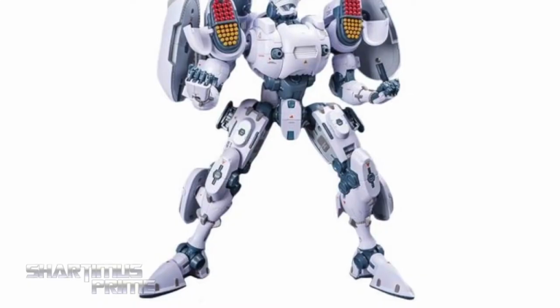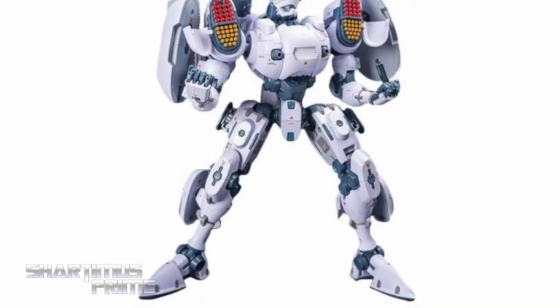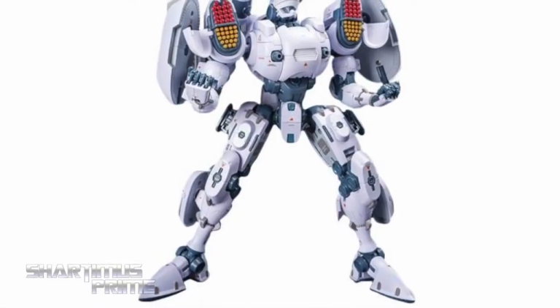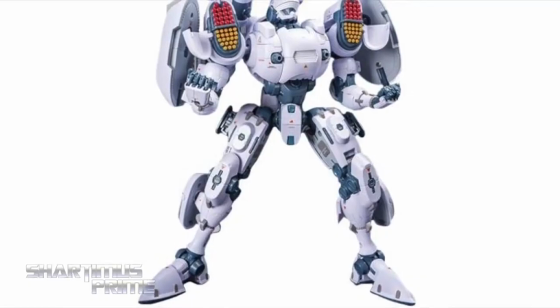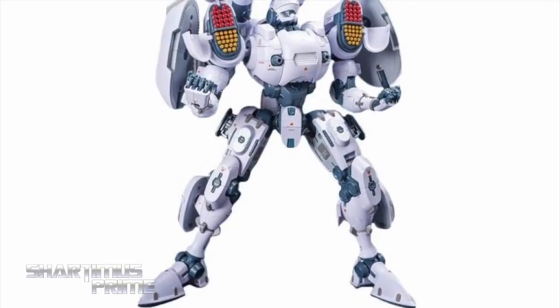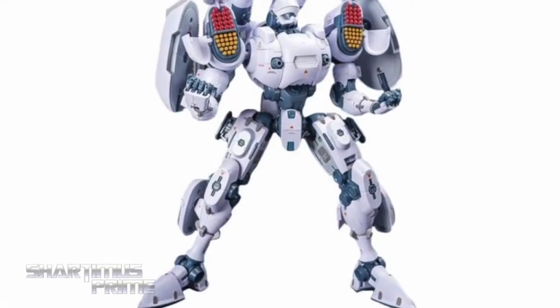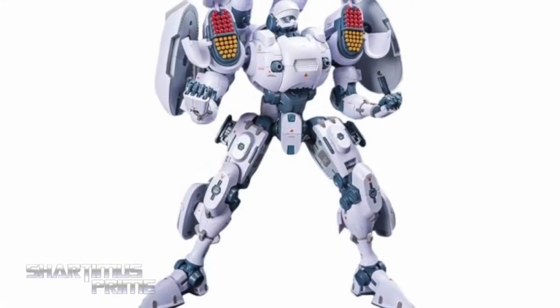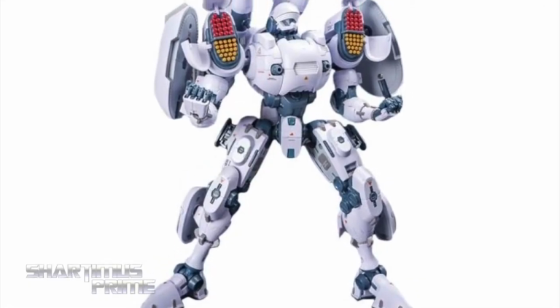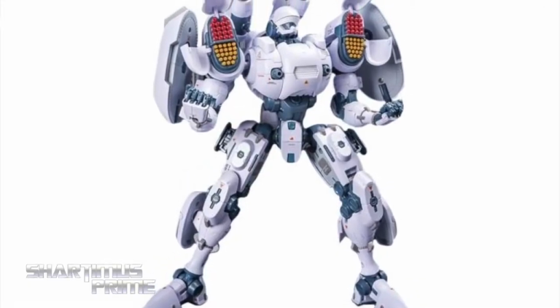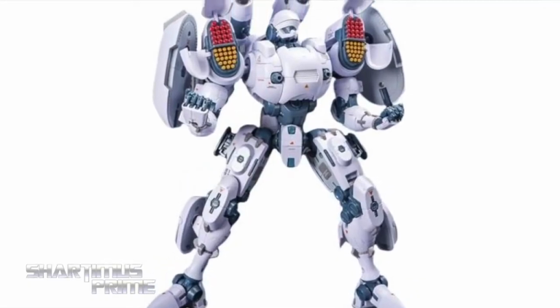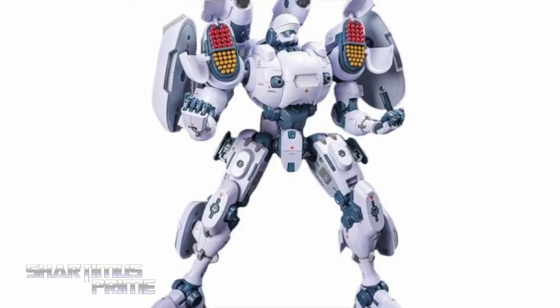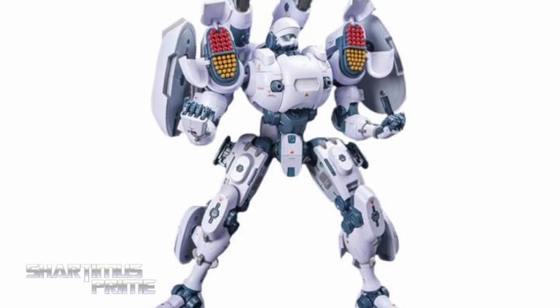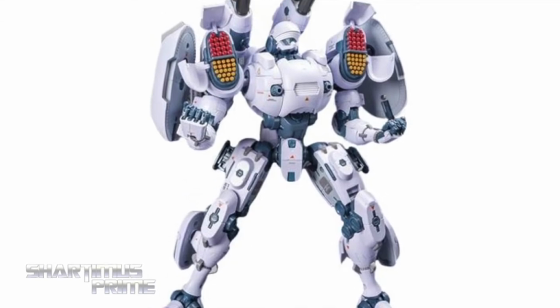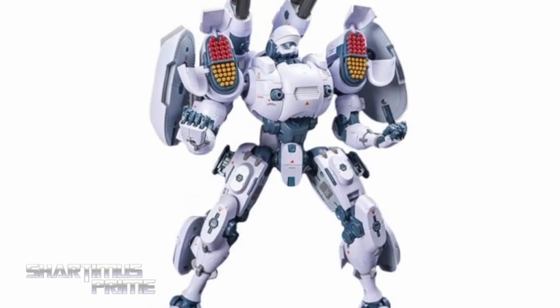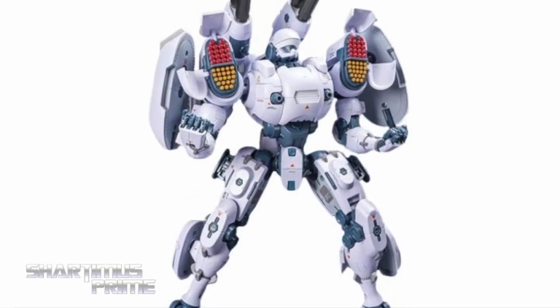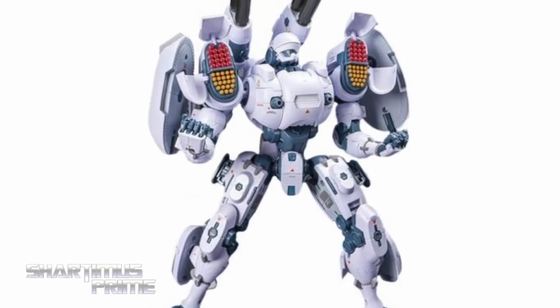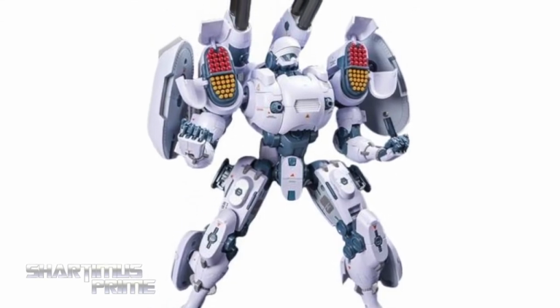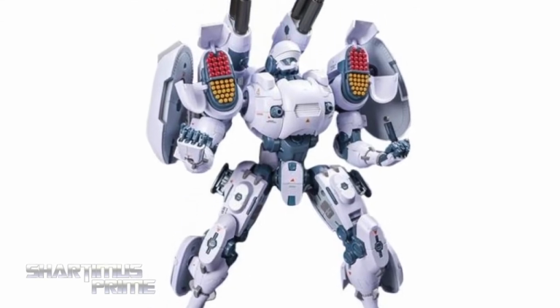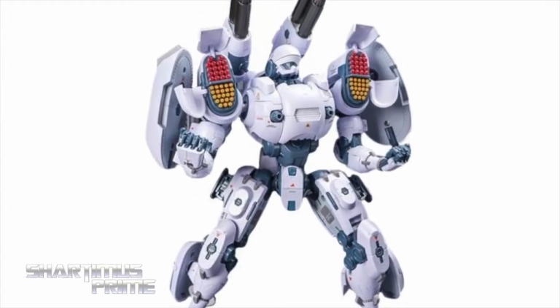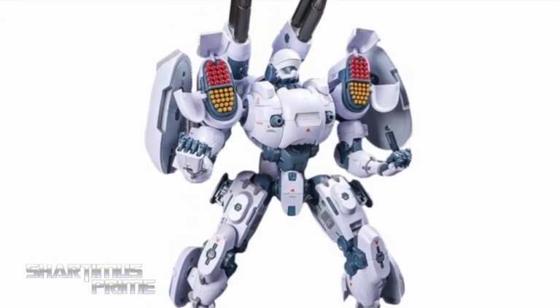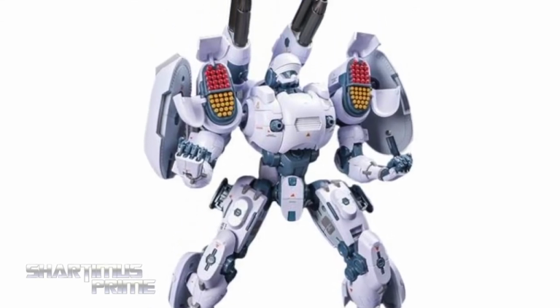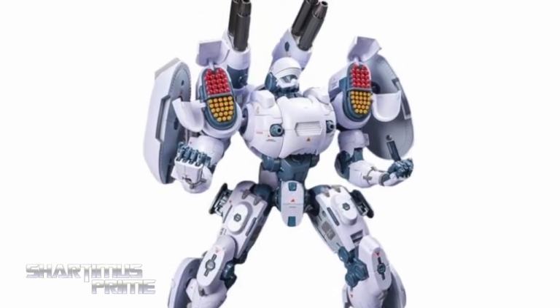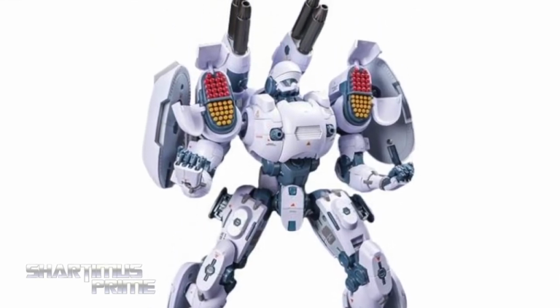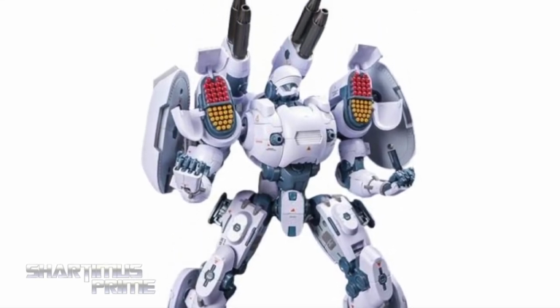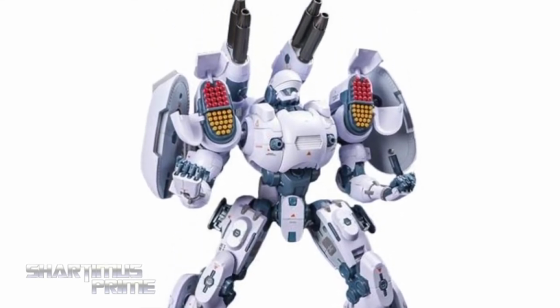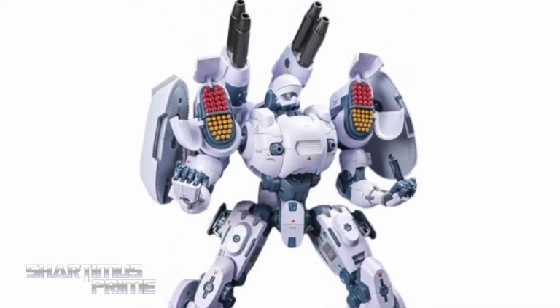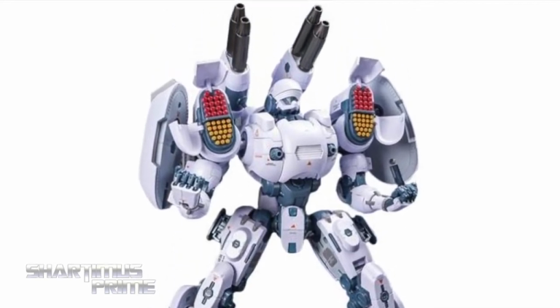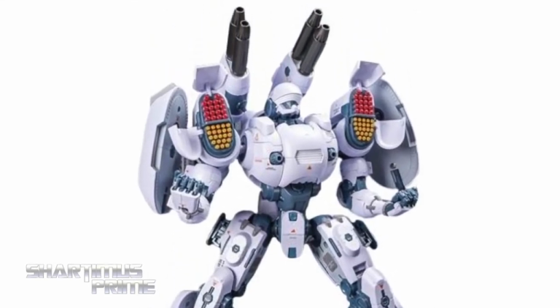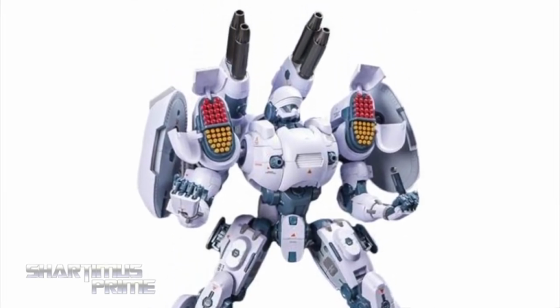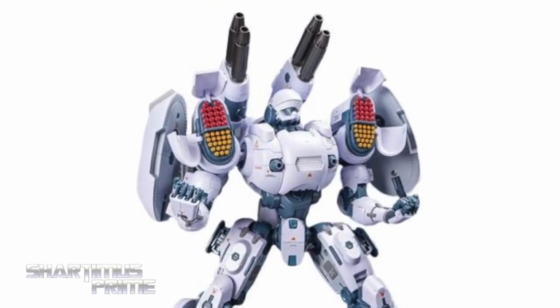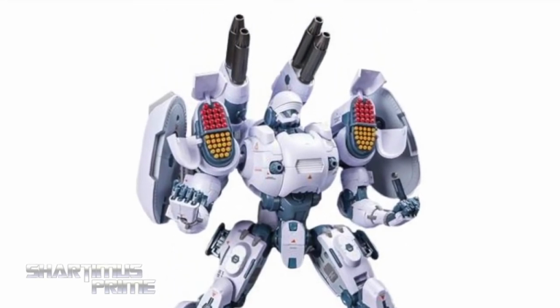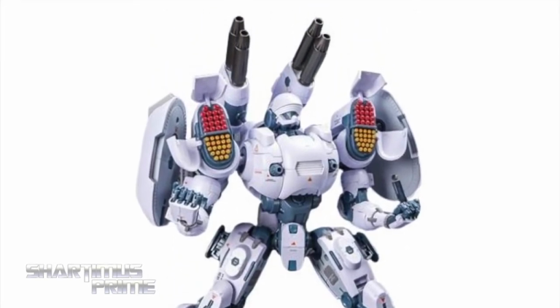Get your big bad ass toys at BigBadToyStore.com — click the link in the description below.